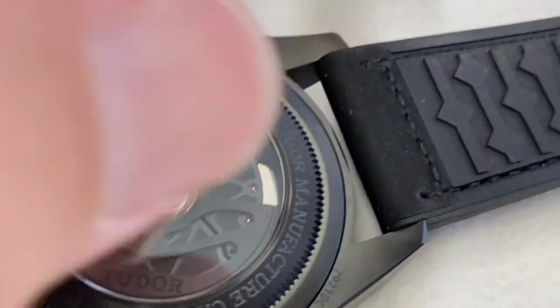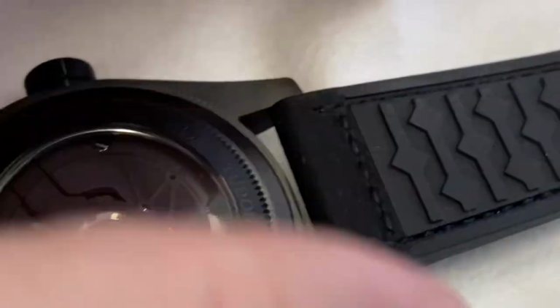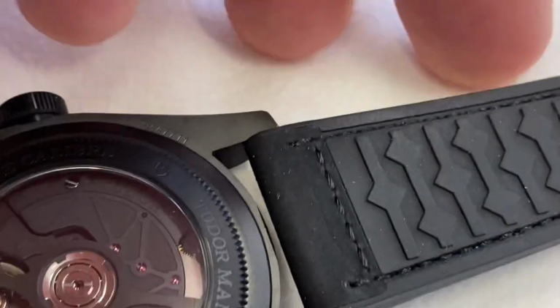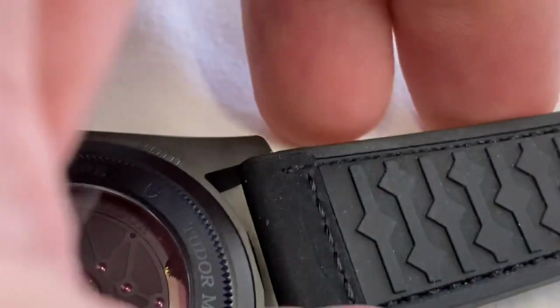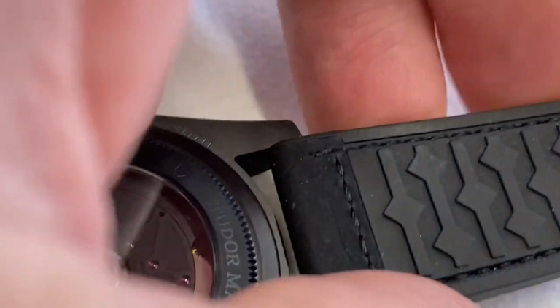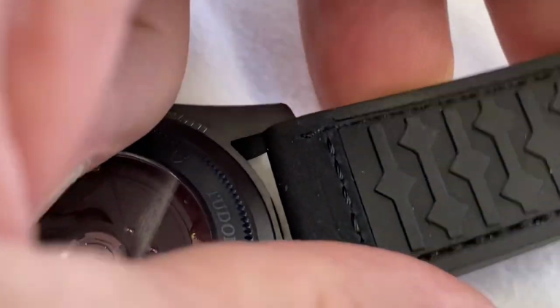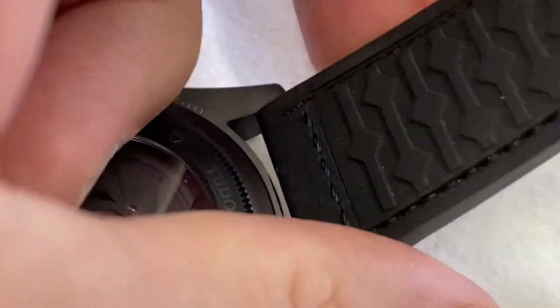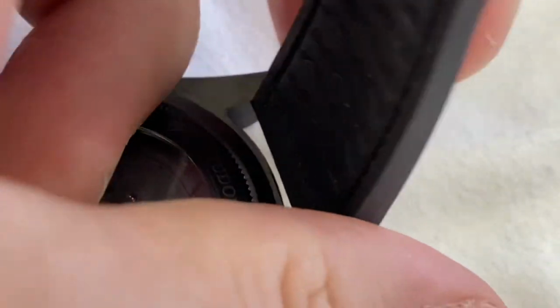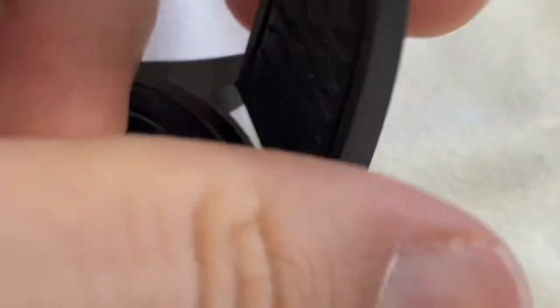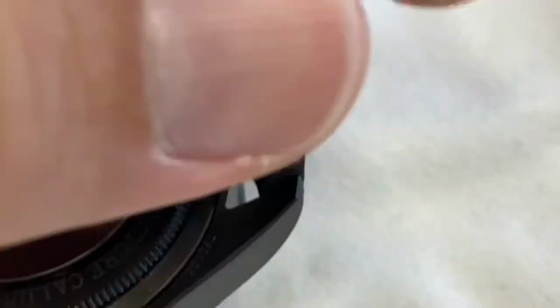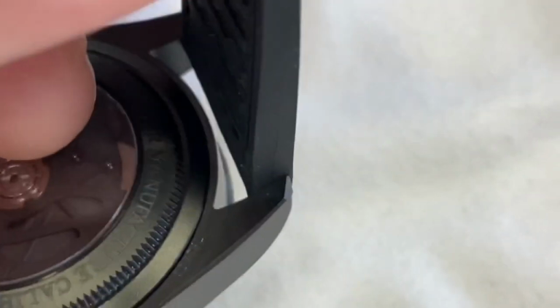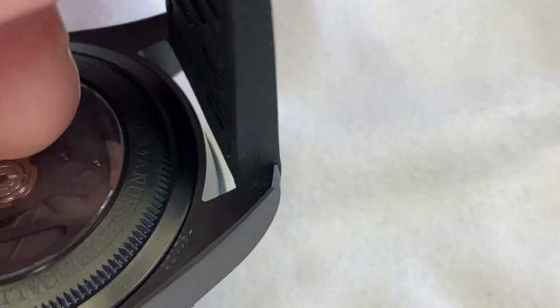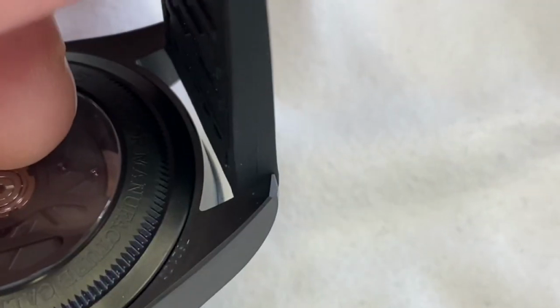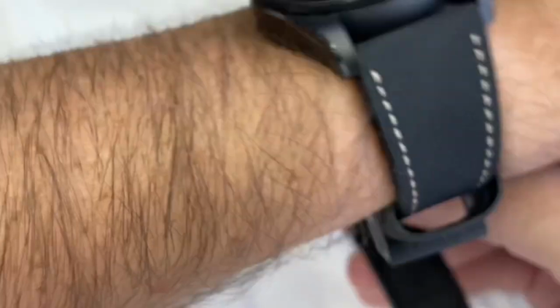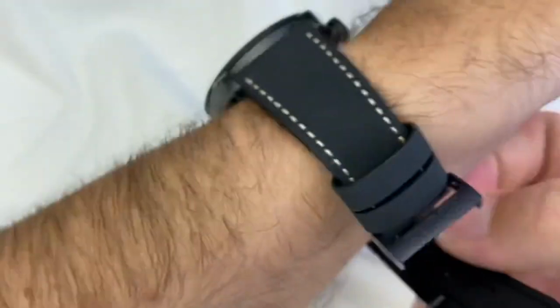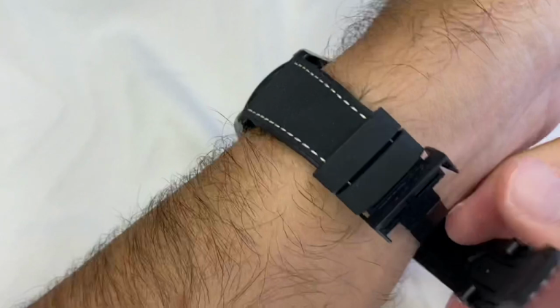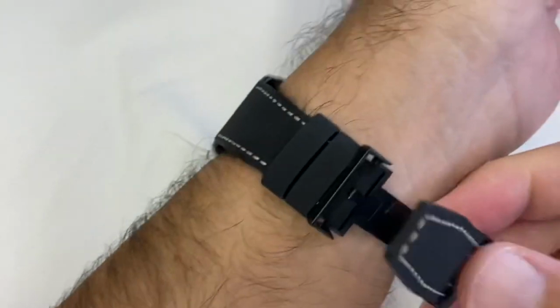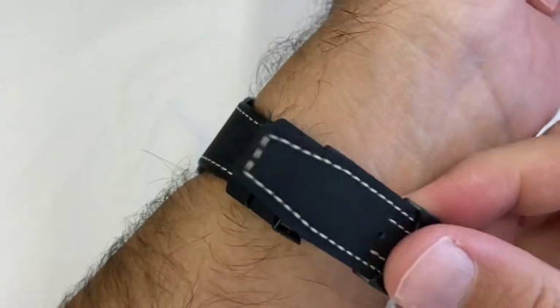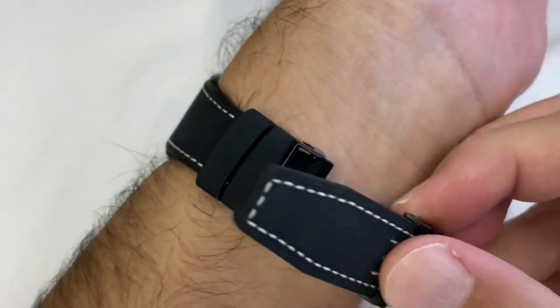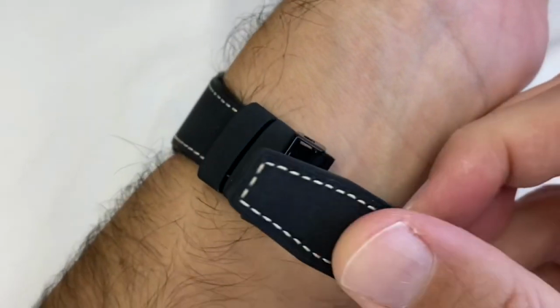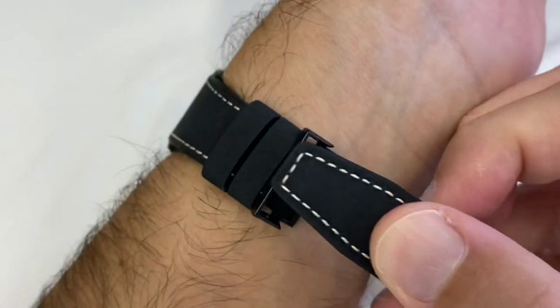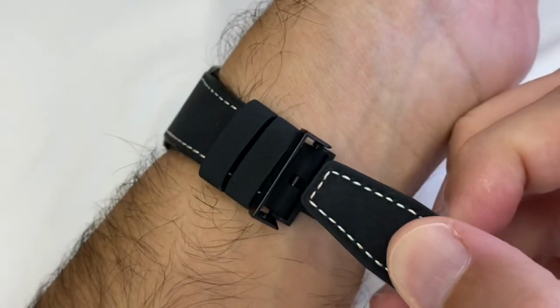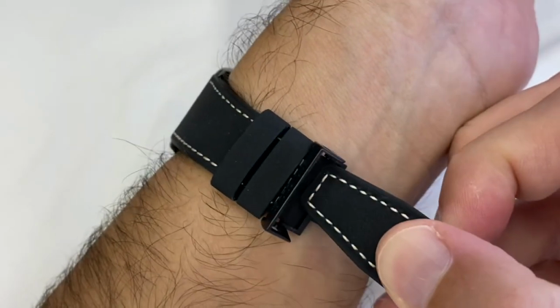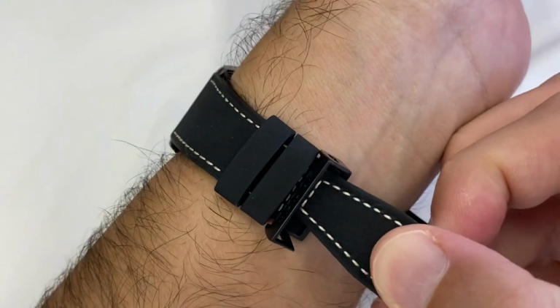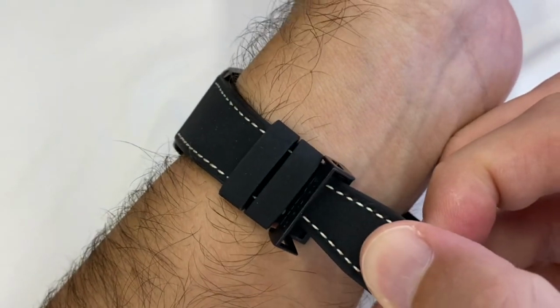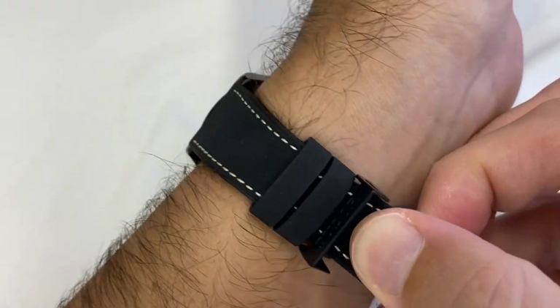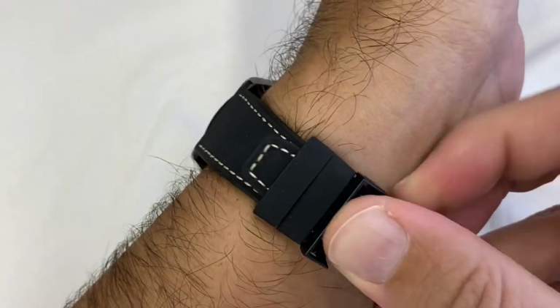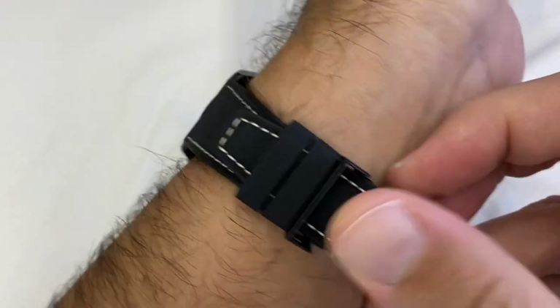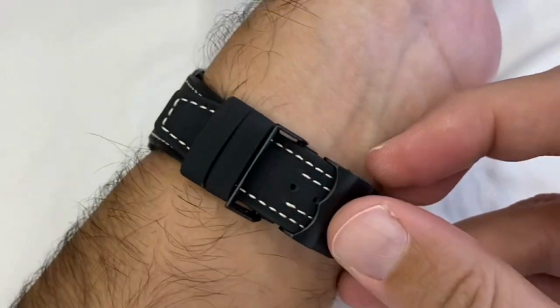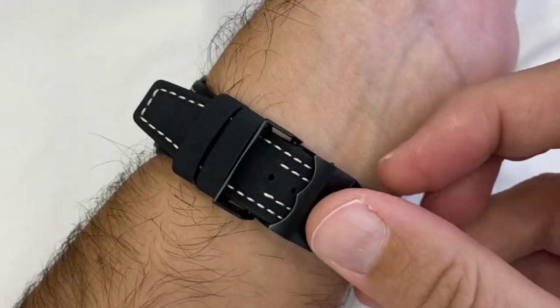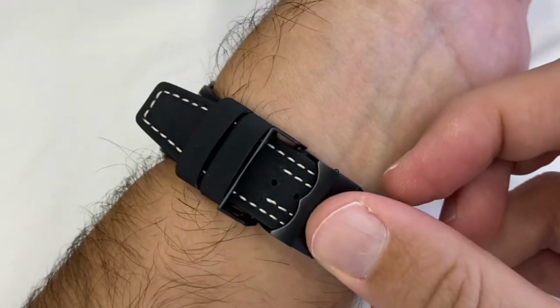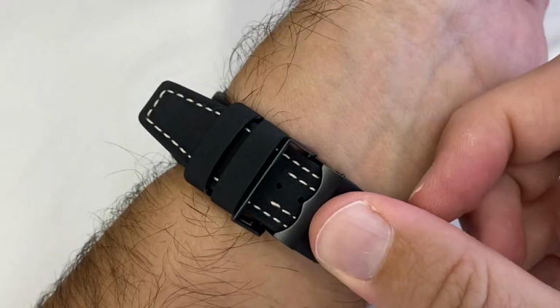The clasp itself — you have to fiddle a bit to put it on, but I think if you keep your wrist up, it's okay.